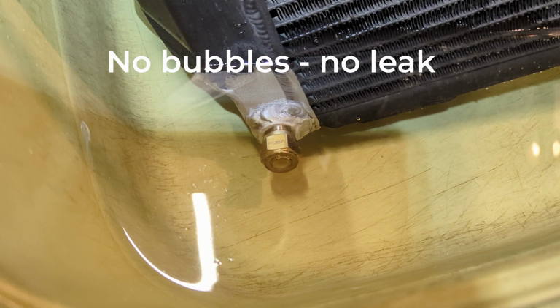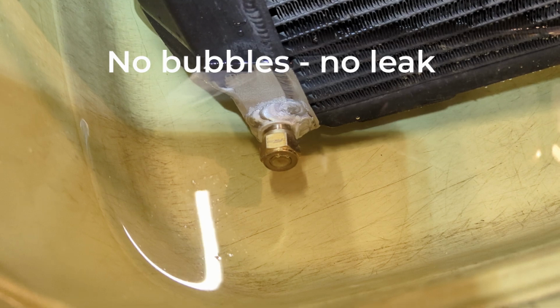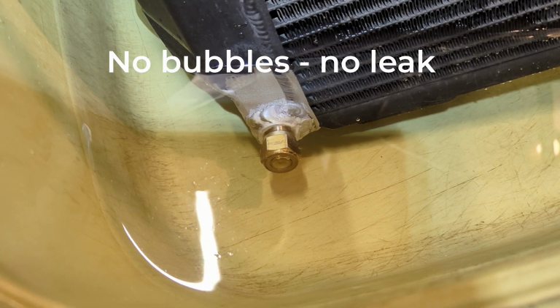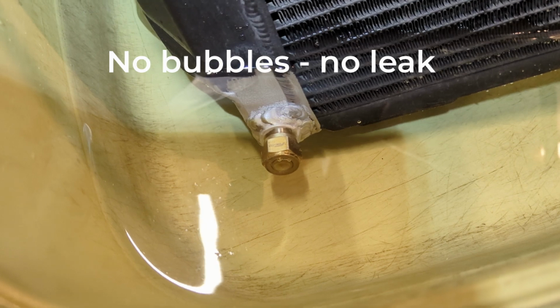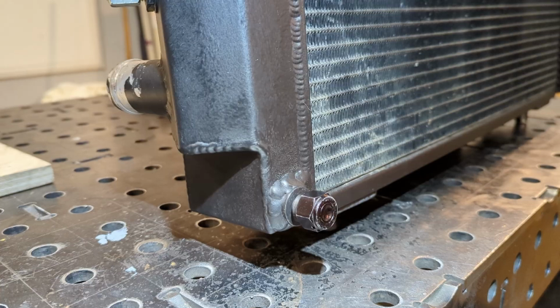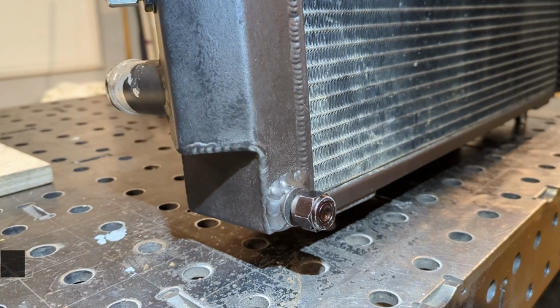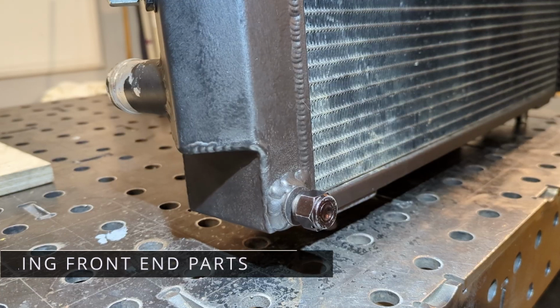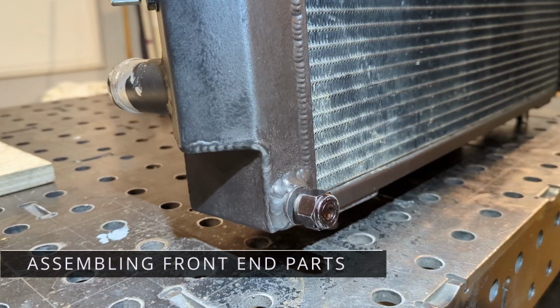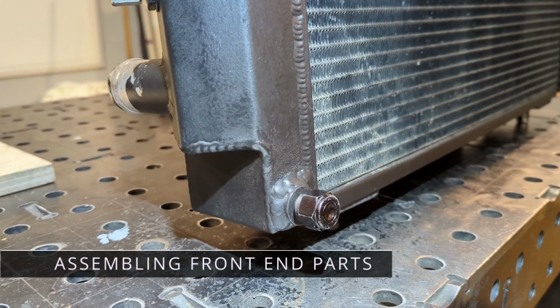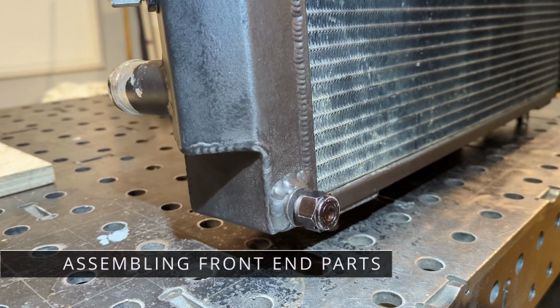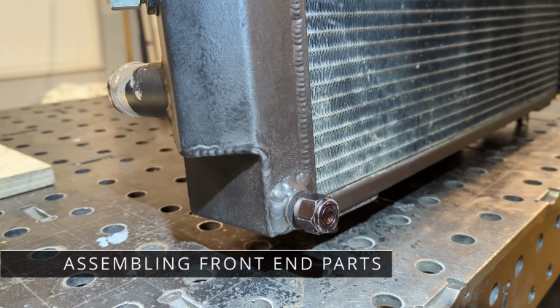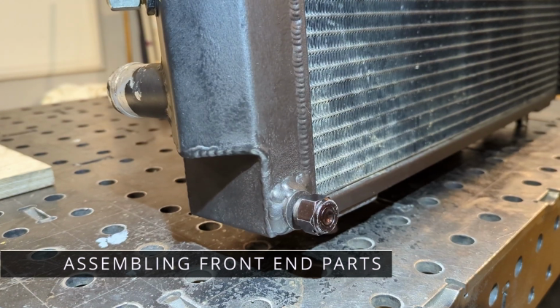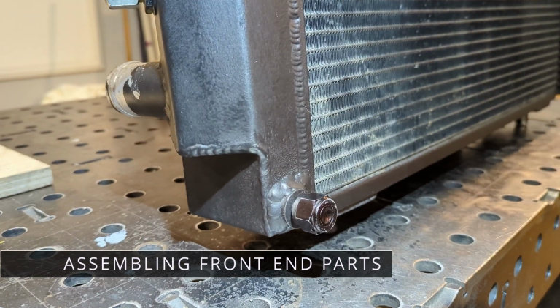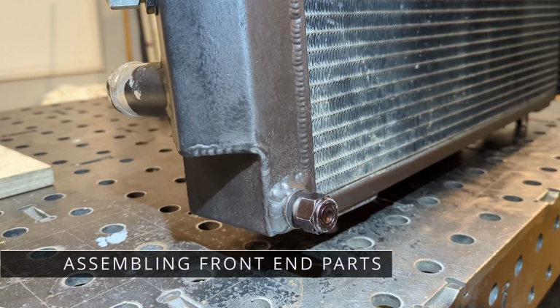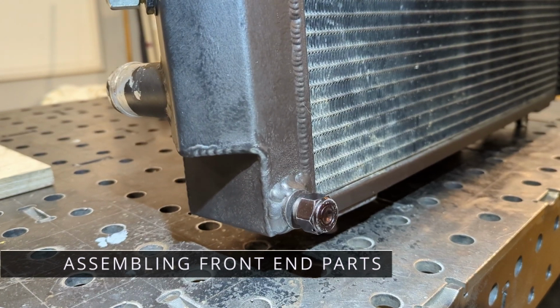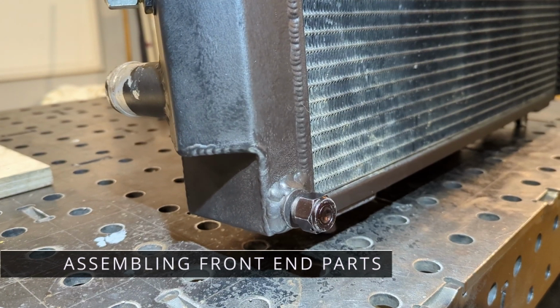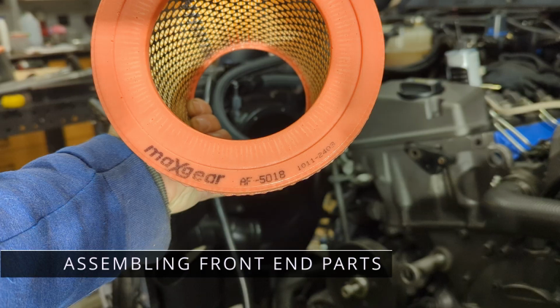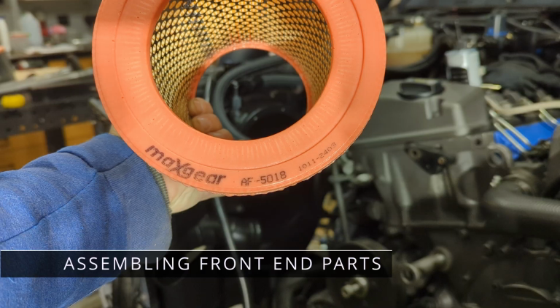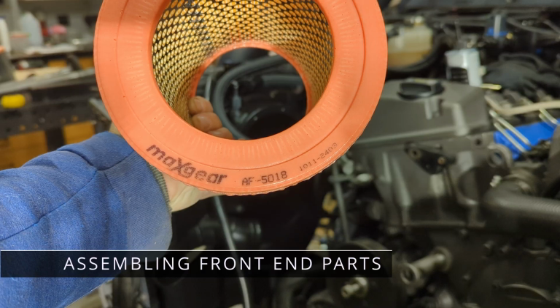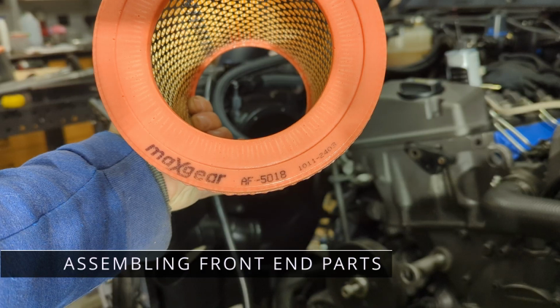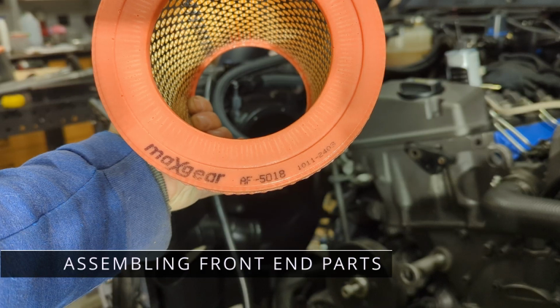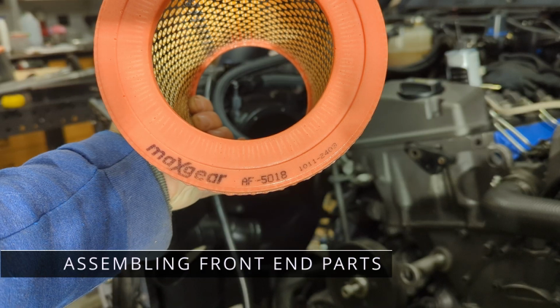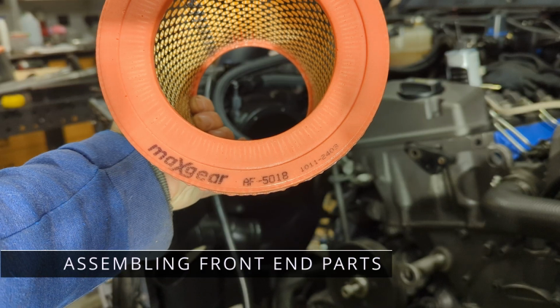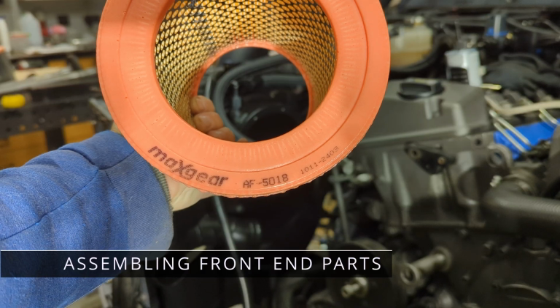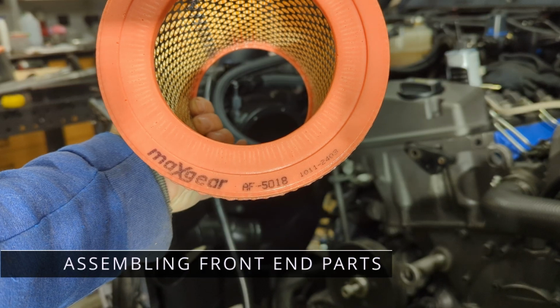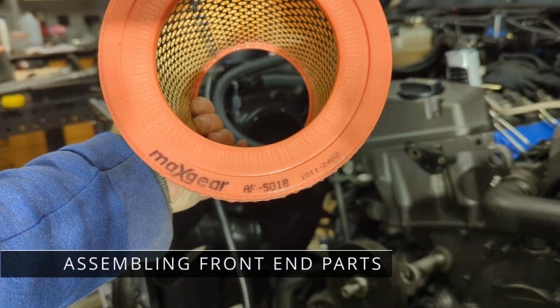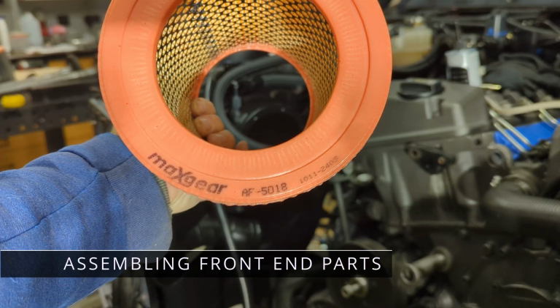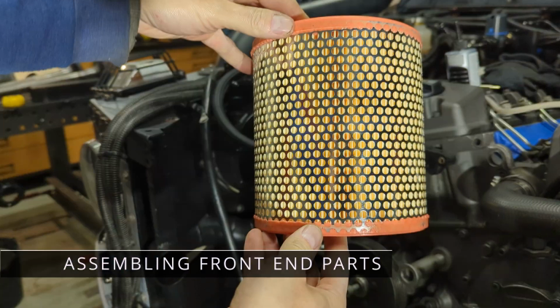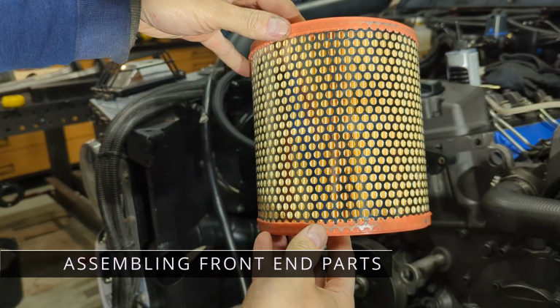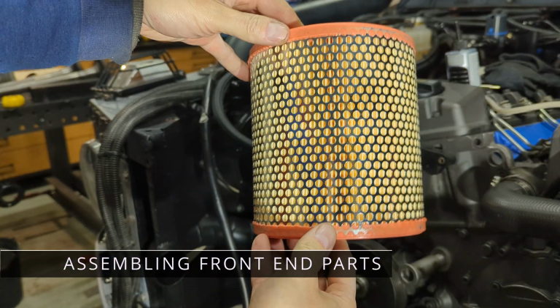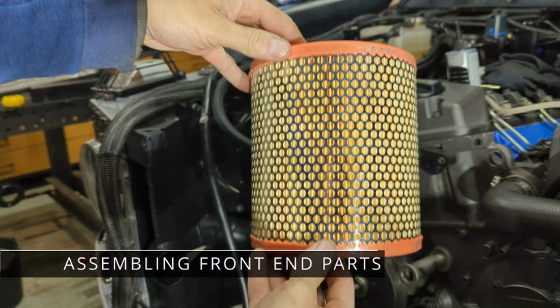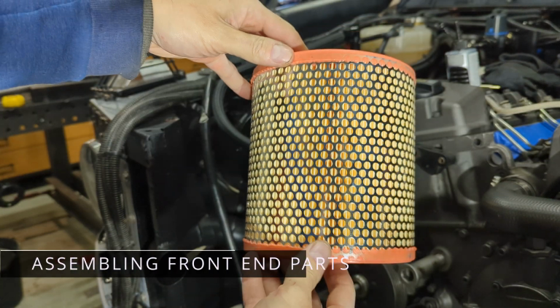While the paint cures, I need to assemble some parts at the front.